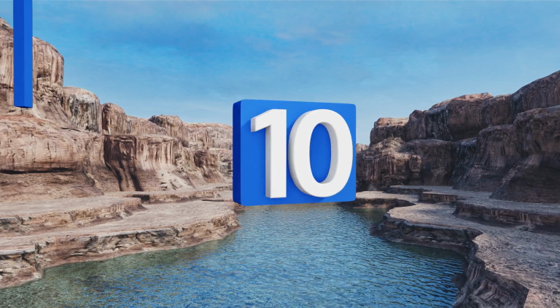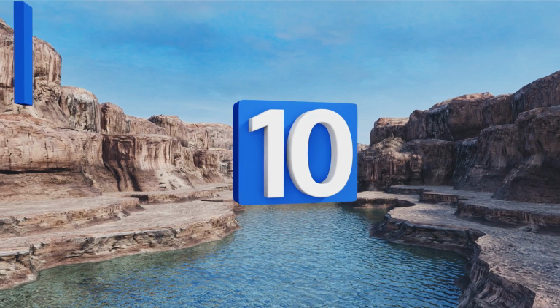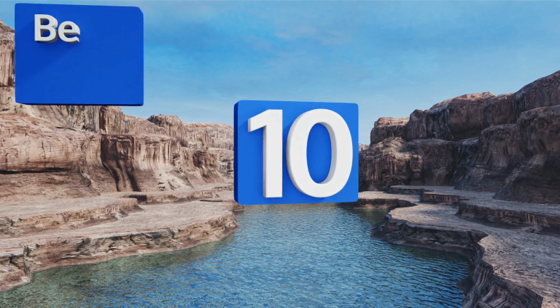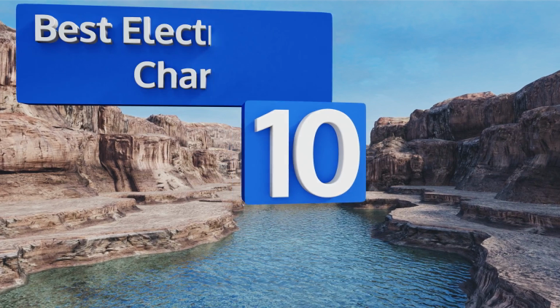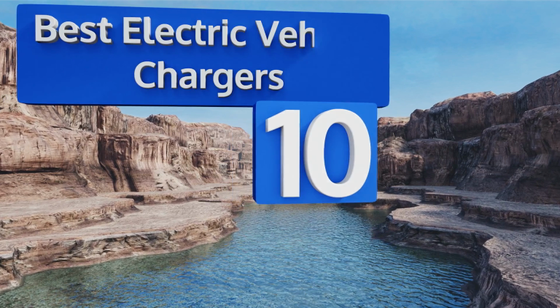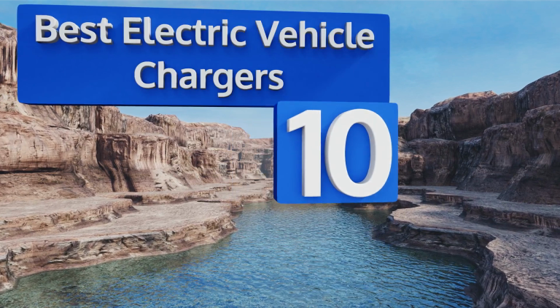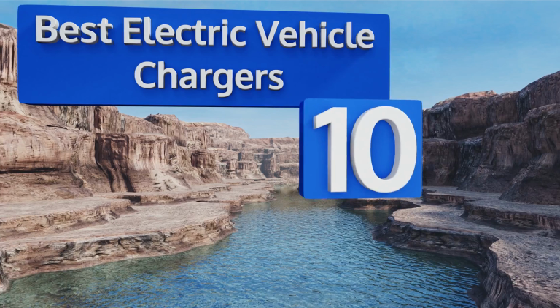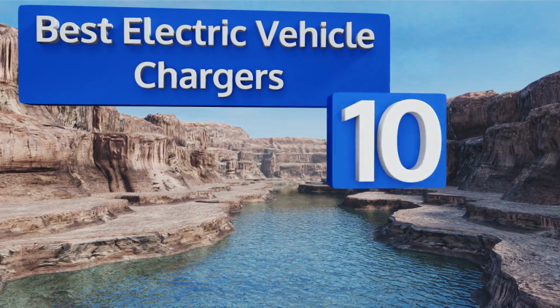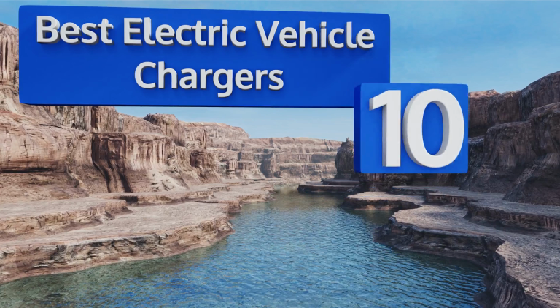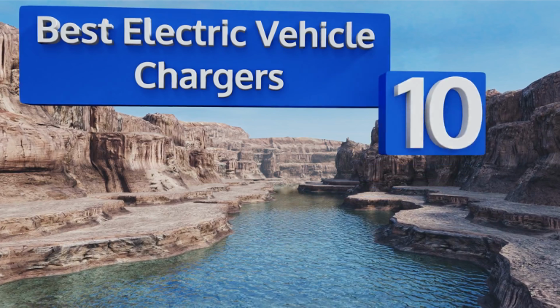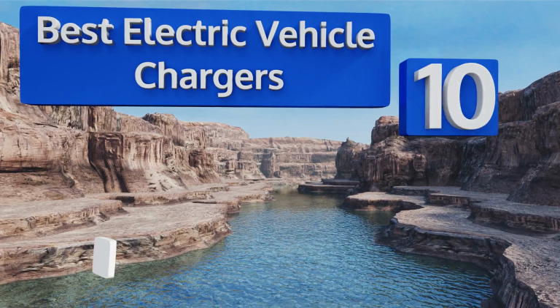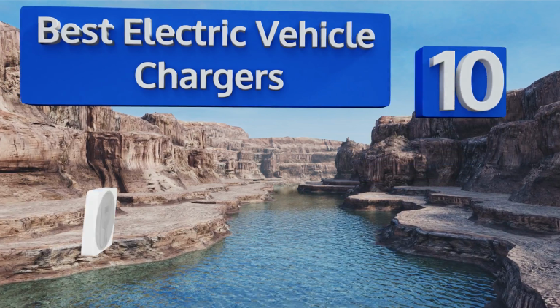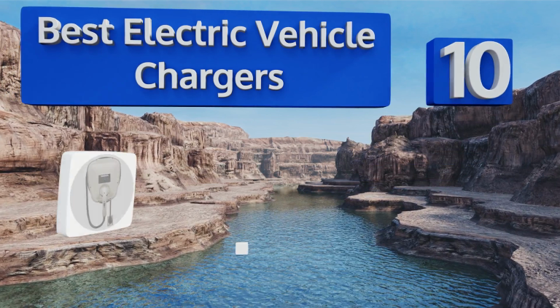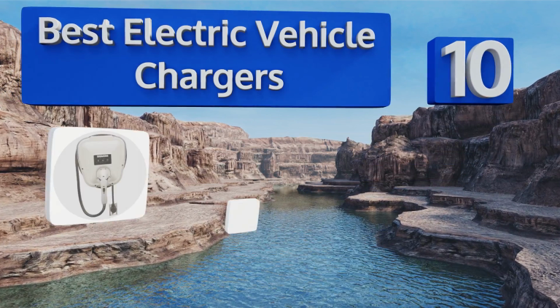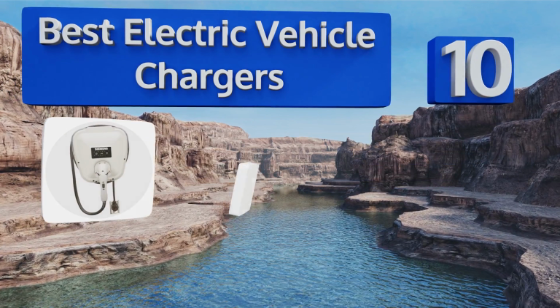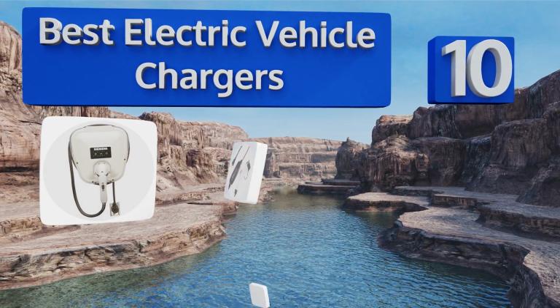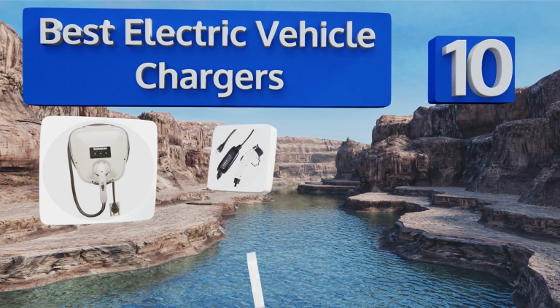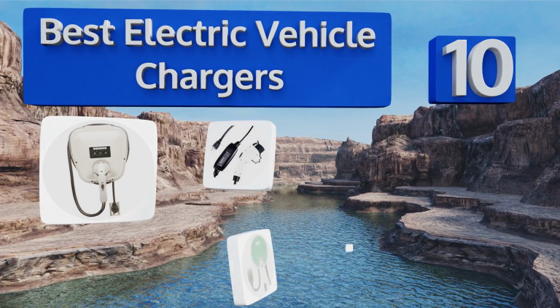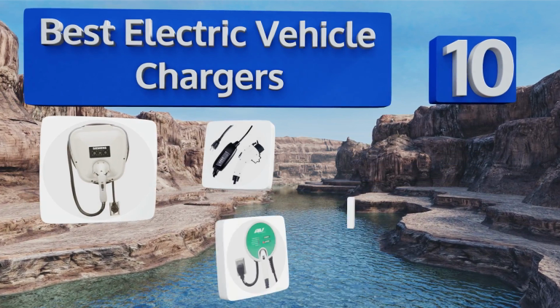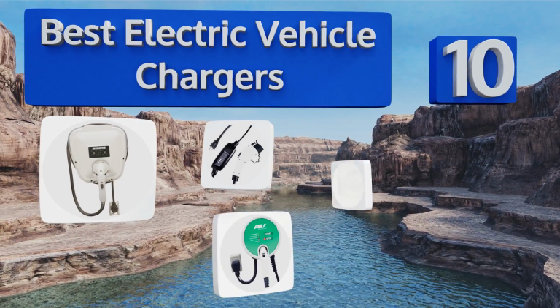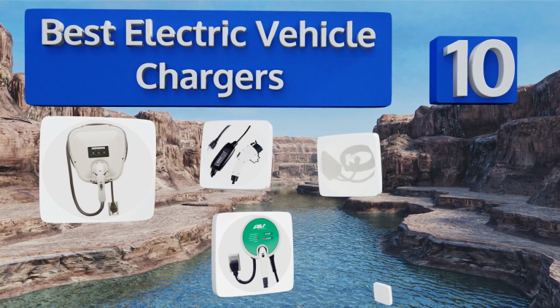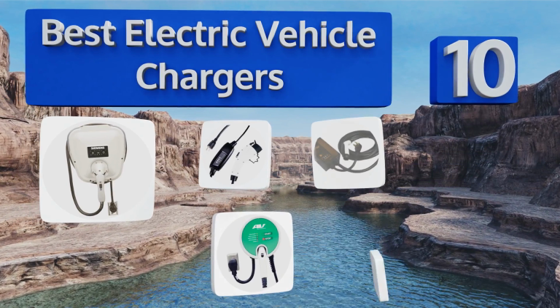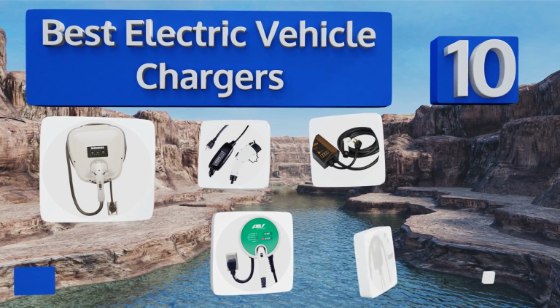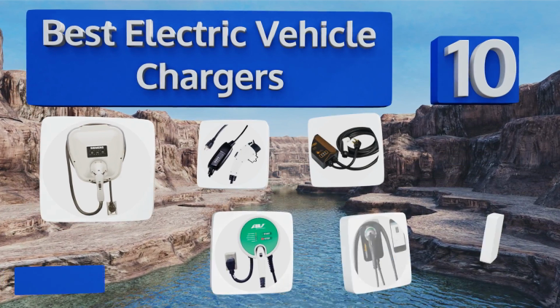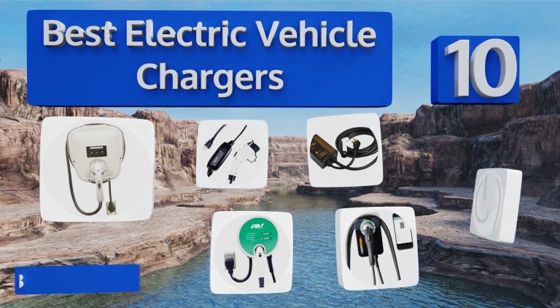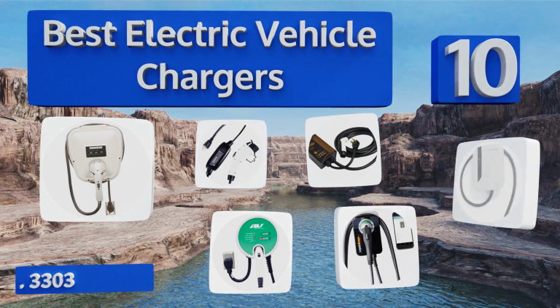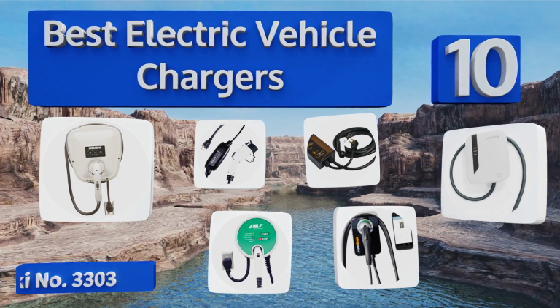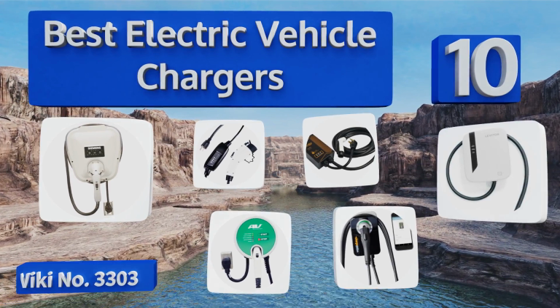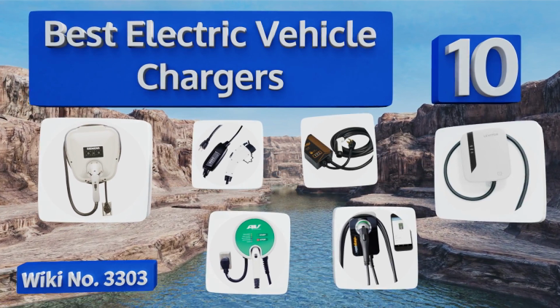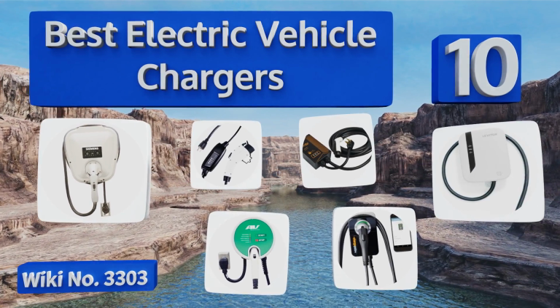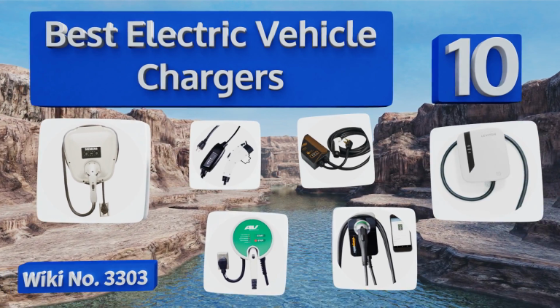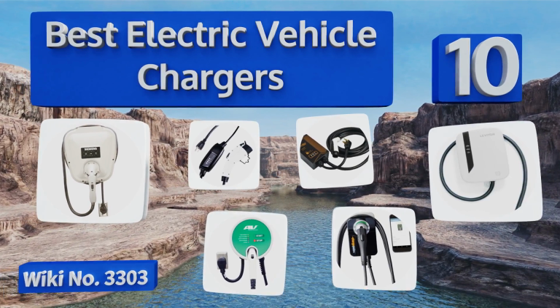EasyVid presents the 10 best electric vehicle chargers. Let's get started with the list.